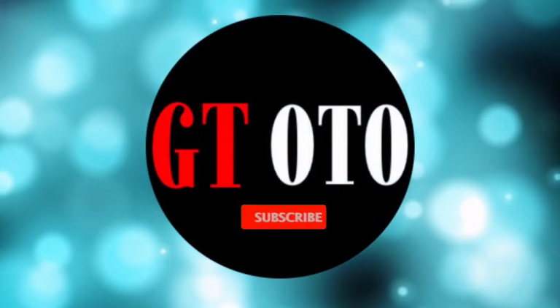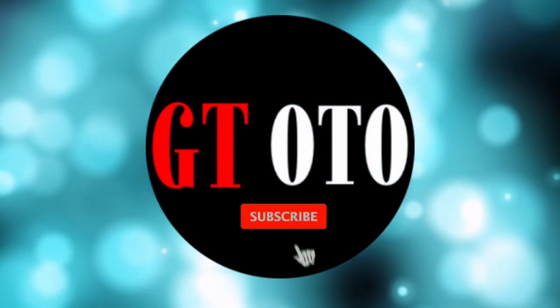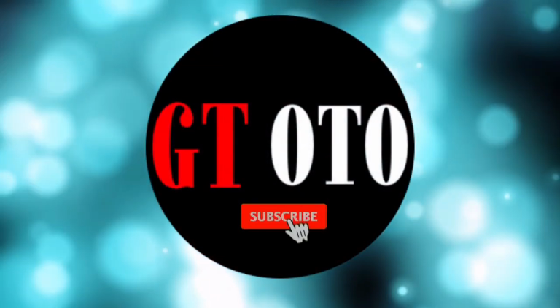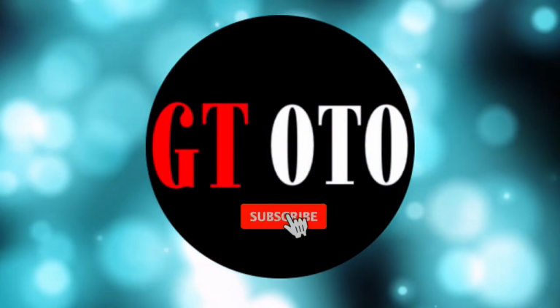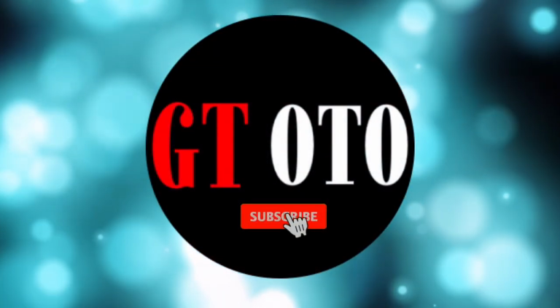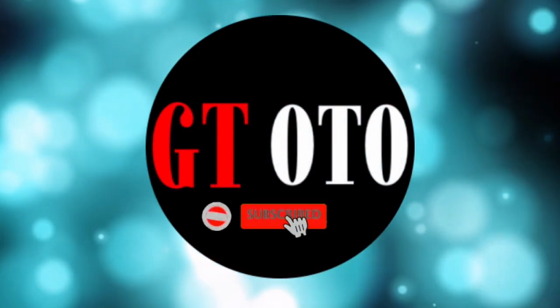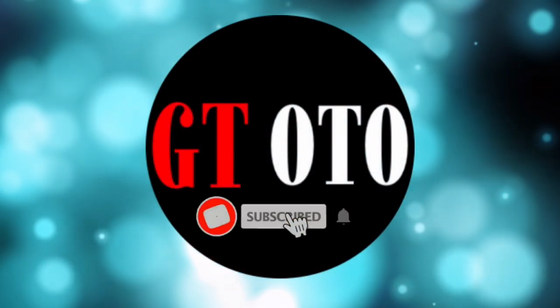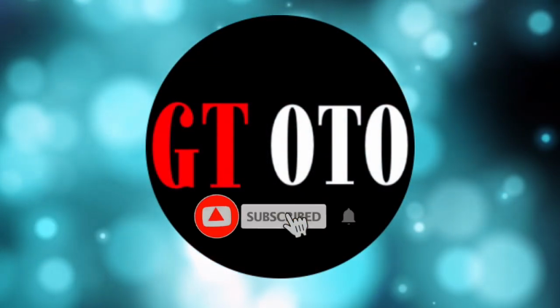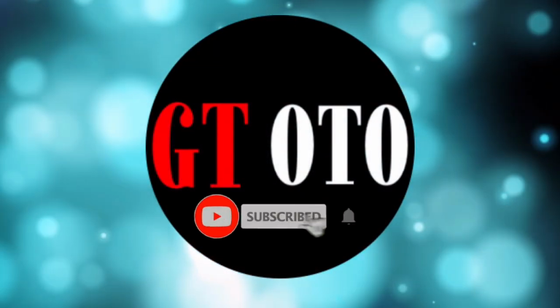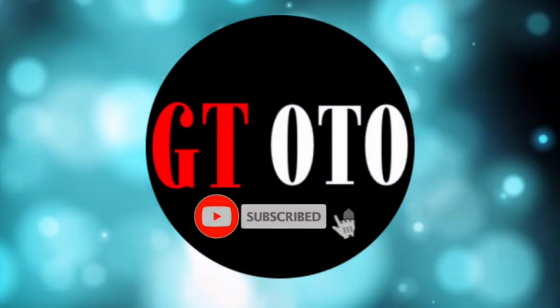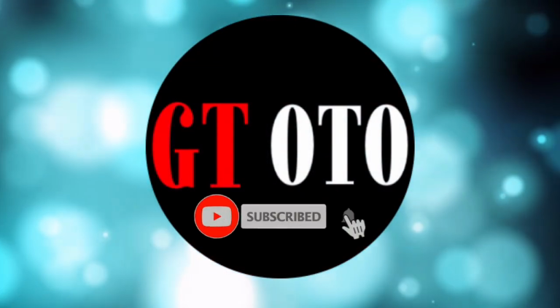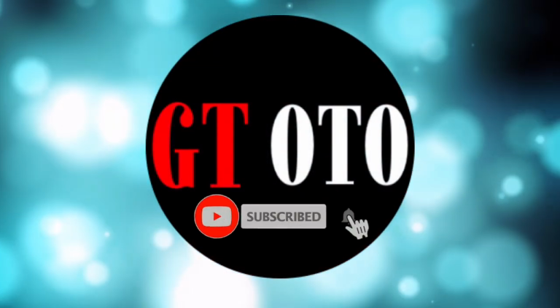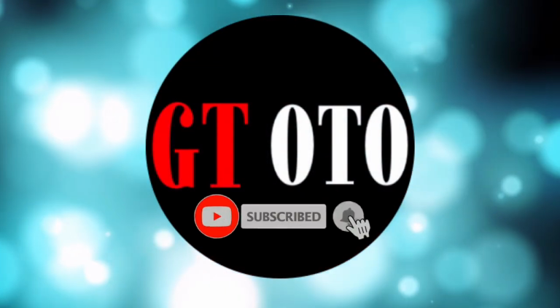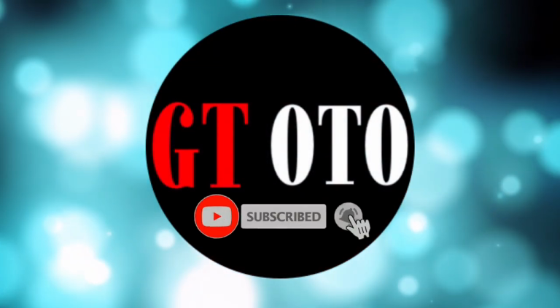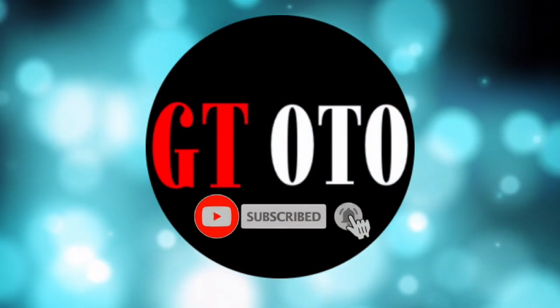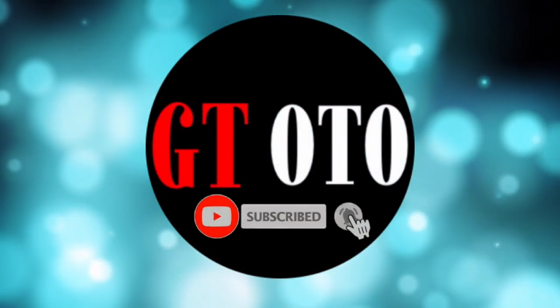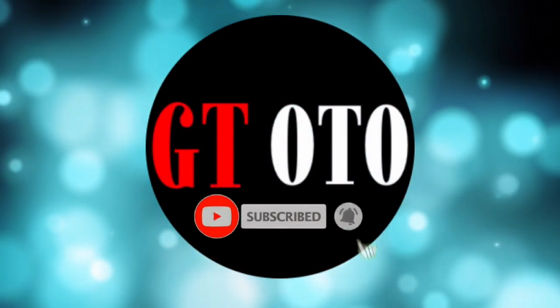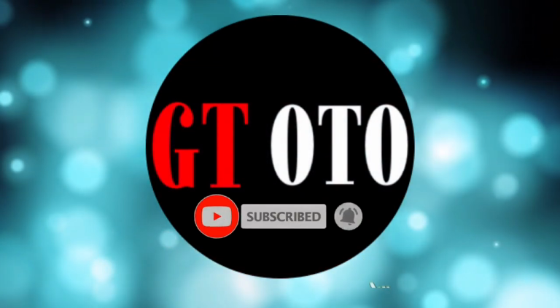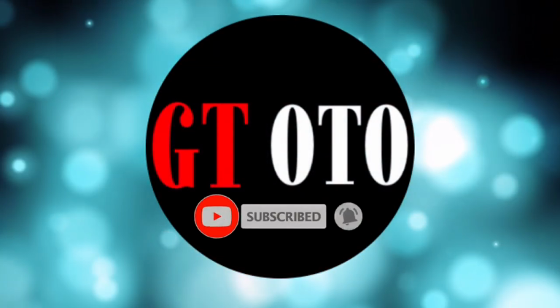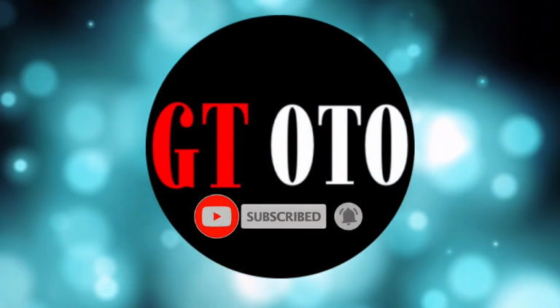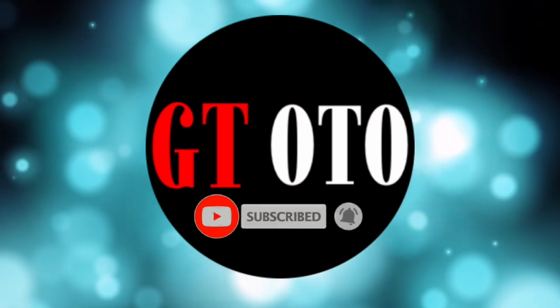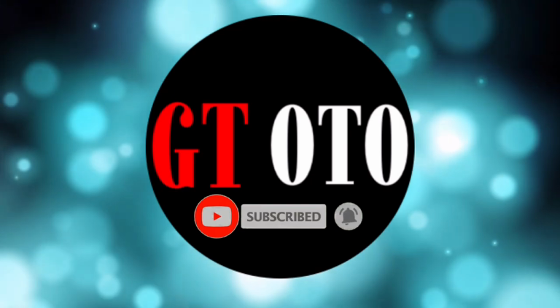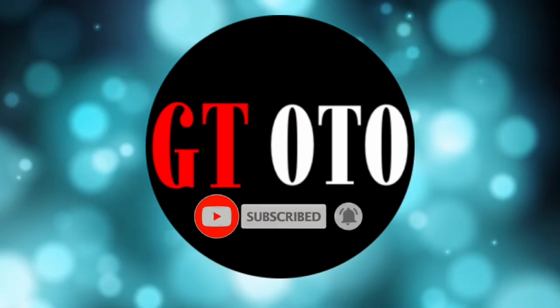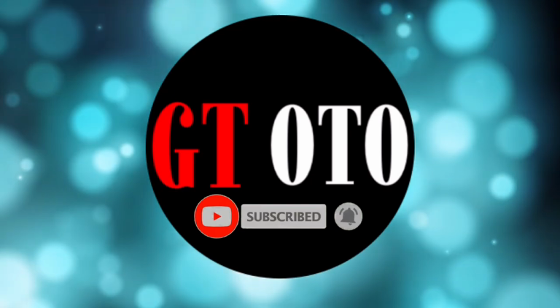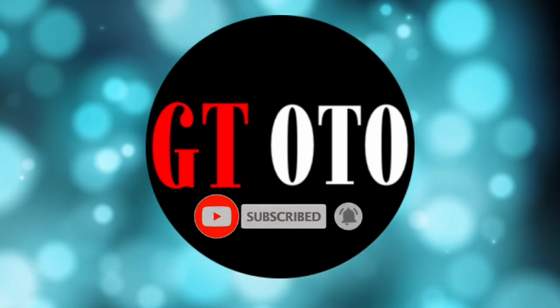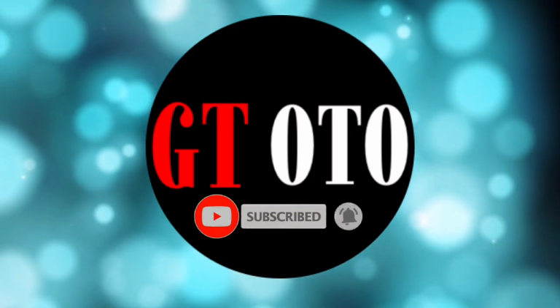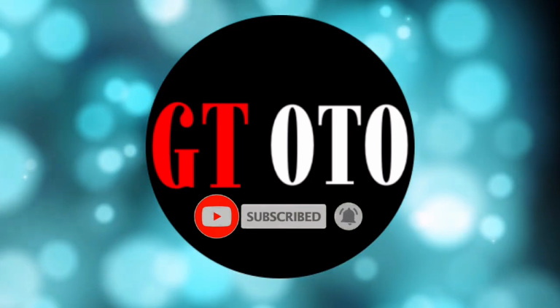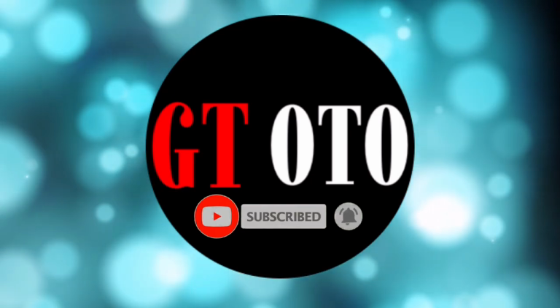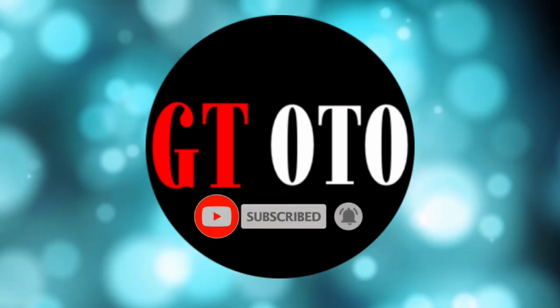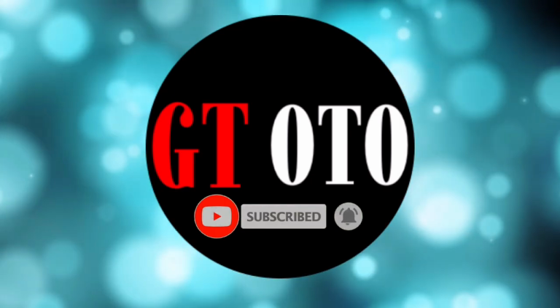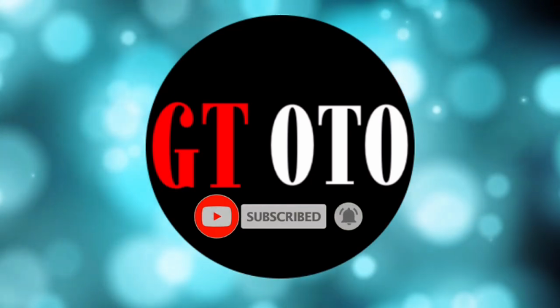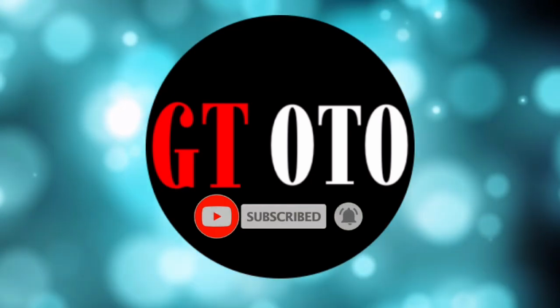Hello, I'm glad you are here, and welcome to the GT Auto channel. Please subscribe to get more, thanks.